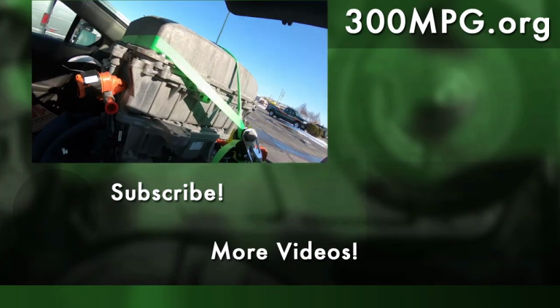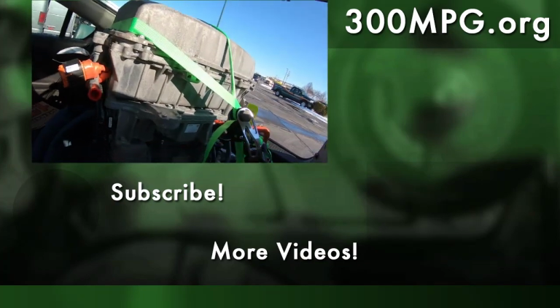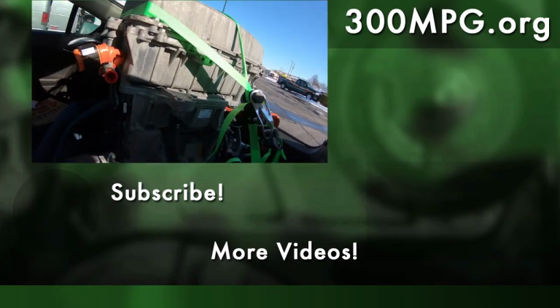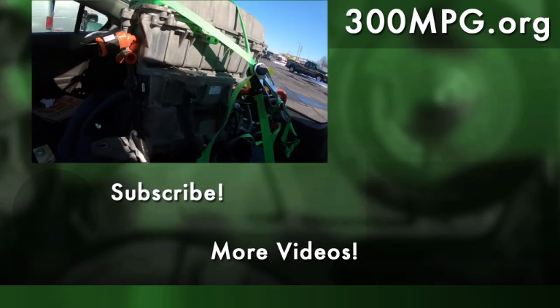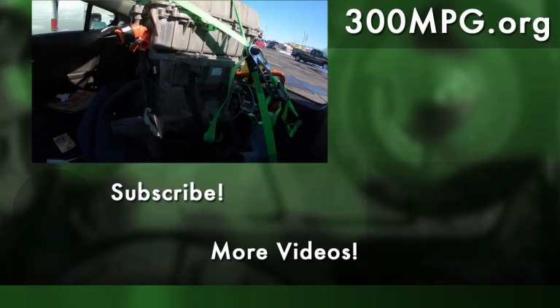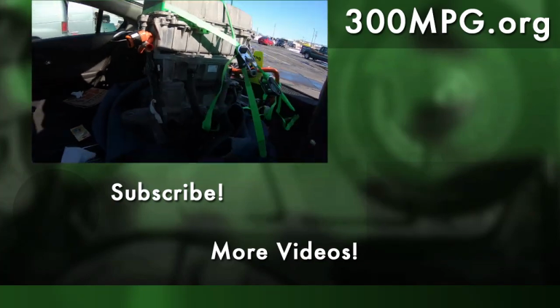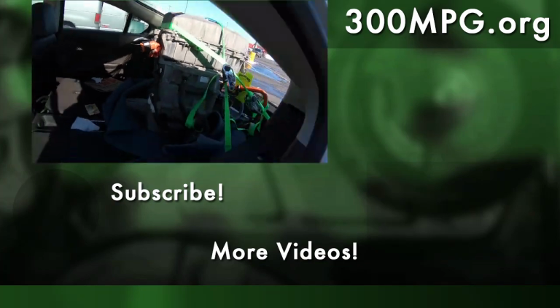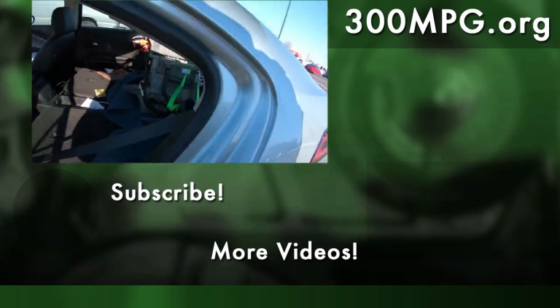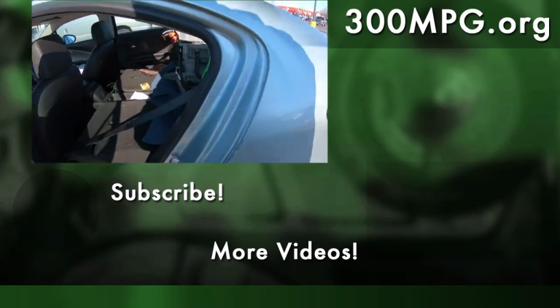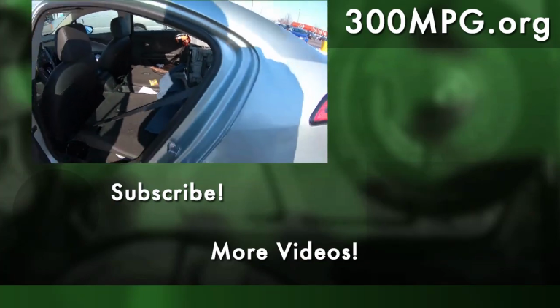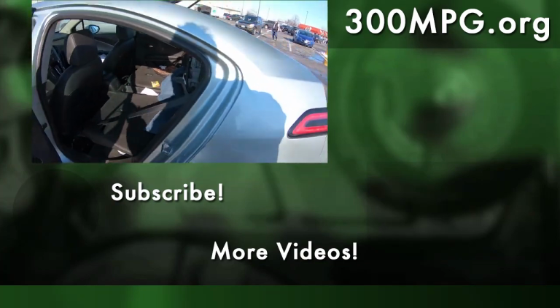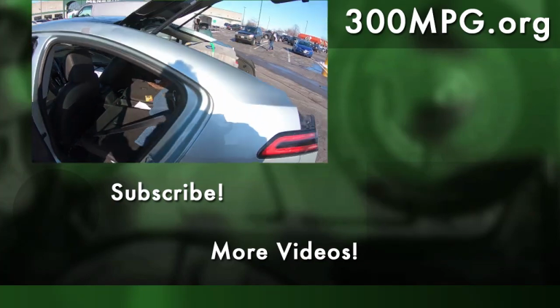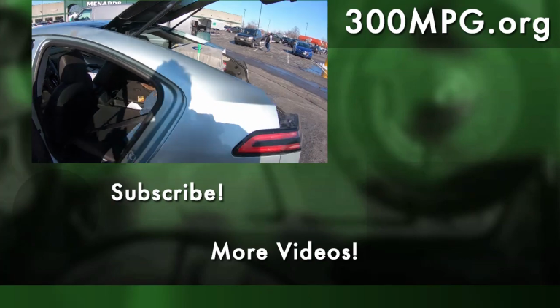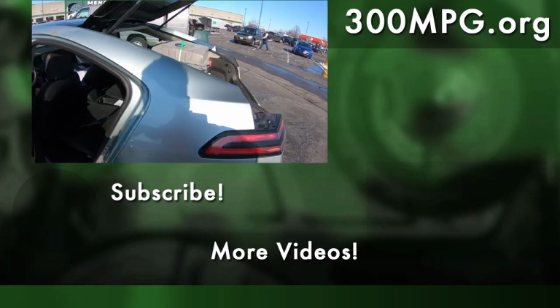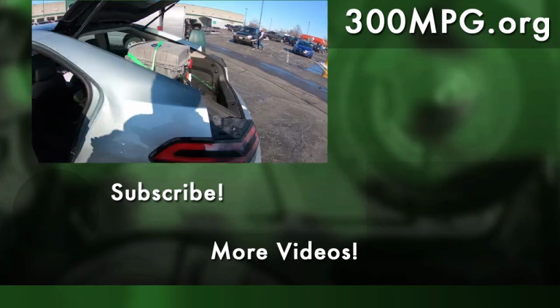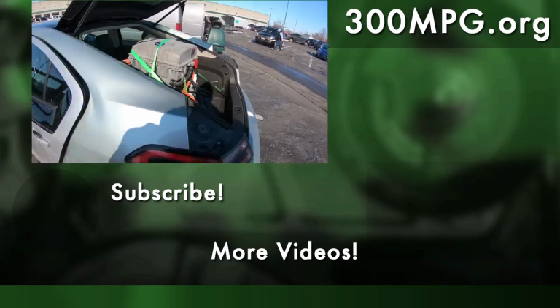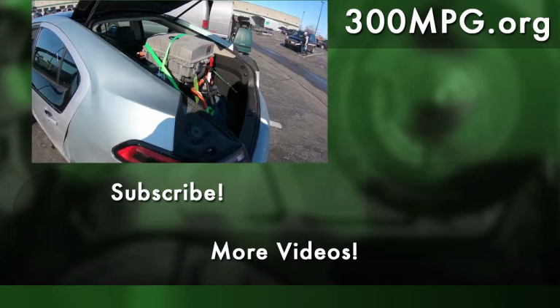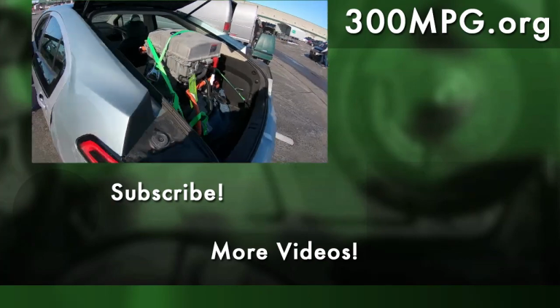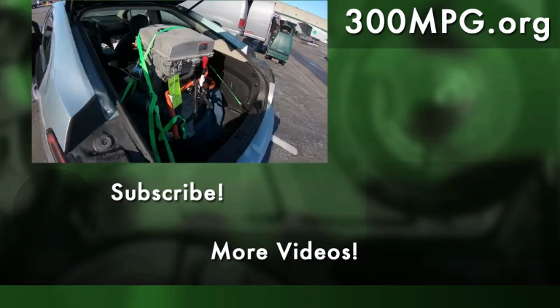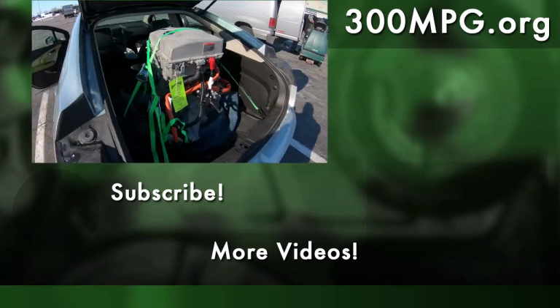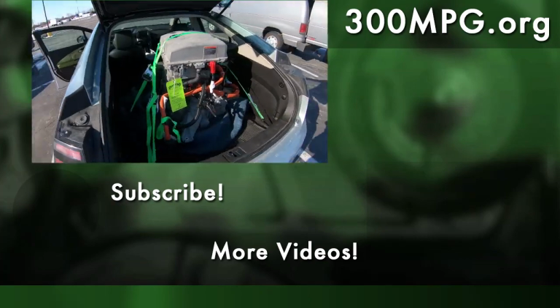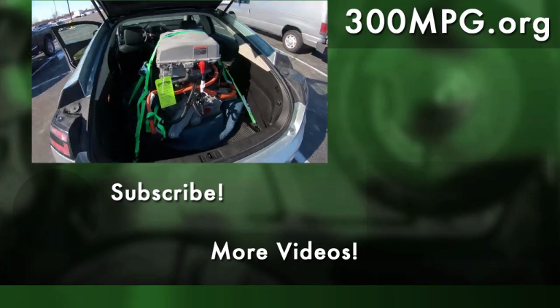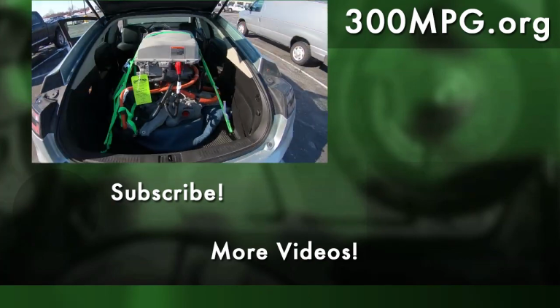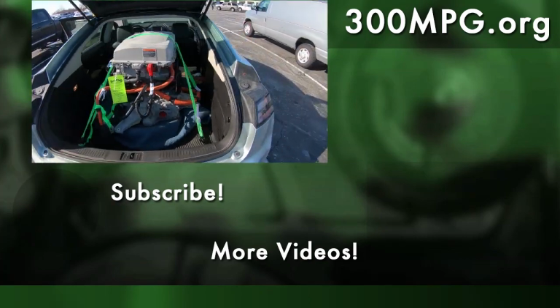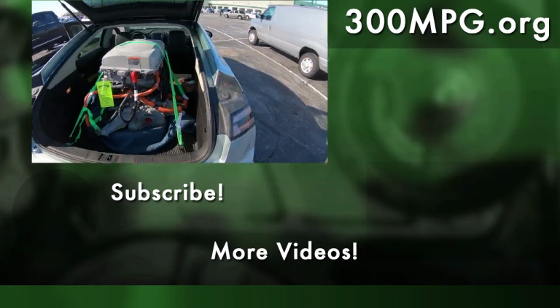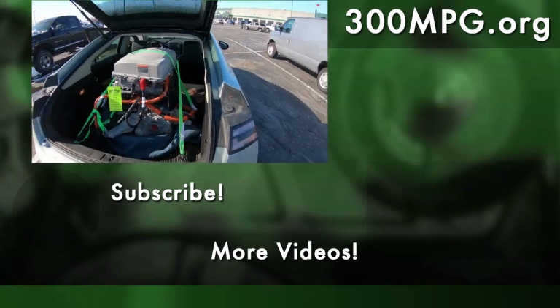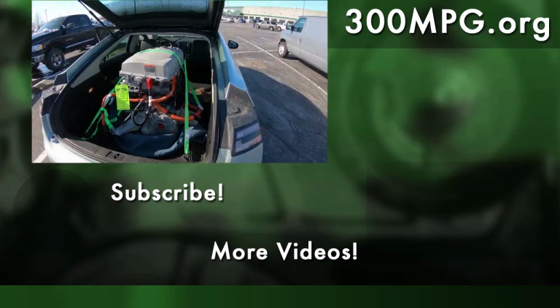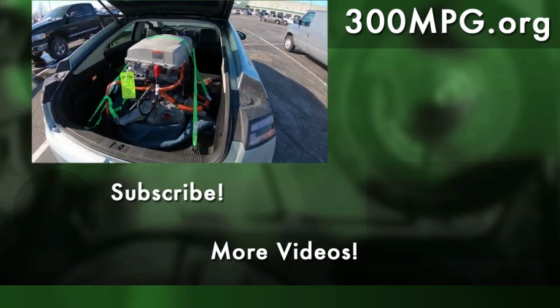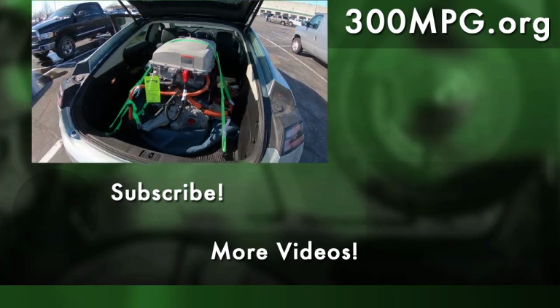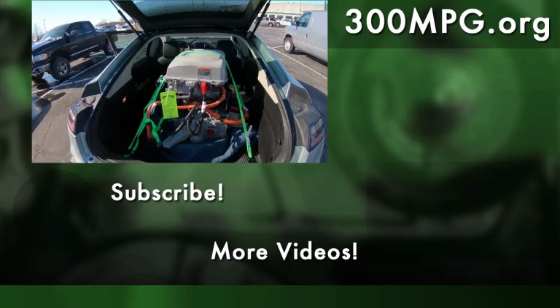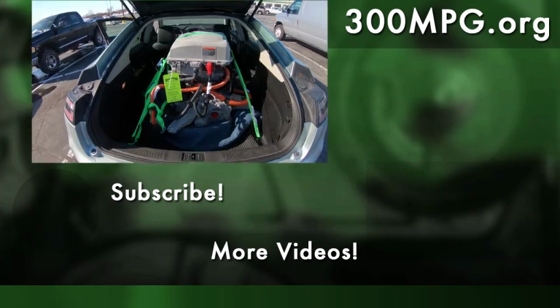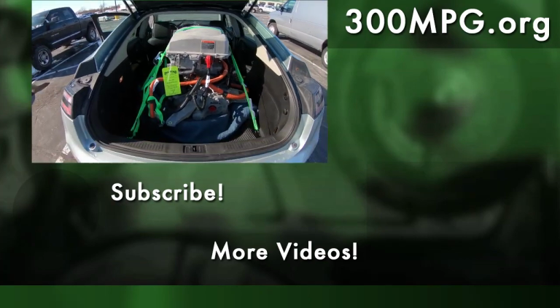Please, if you like these videos, share, like, comment, subscribe, hit that little notification bell. And until next time, stay charged up.